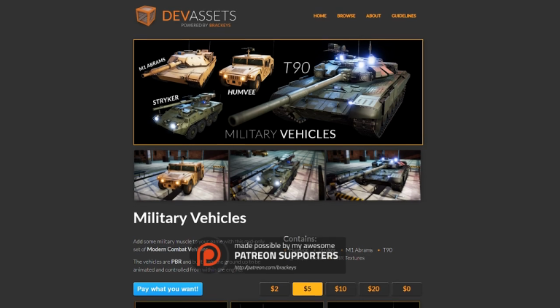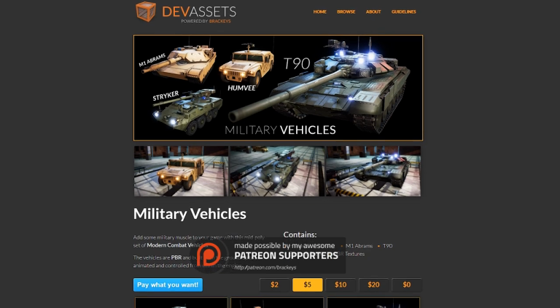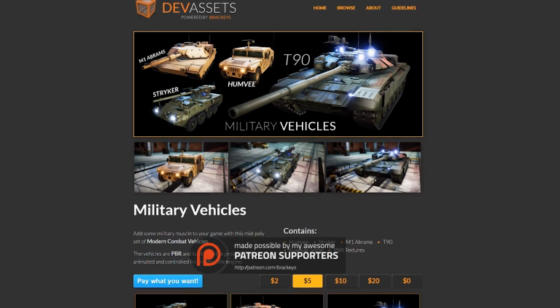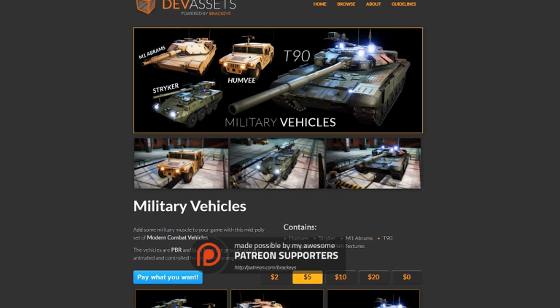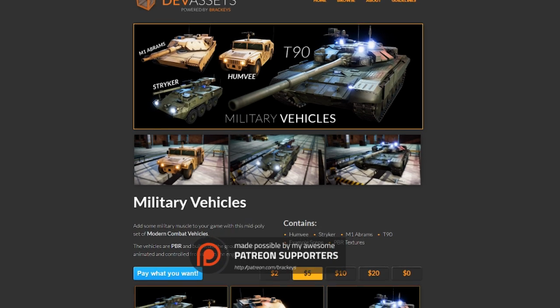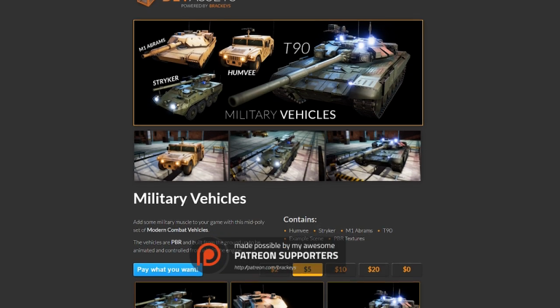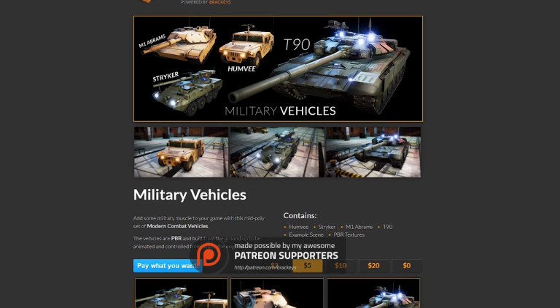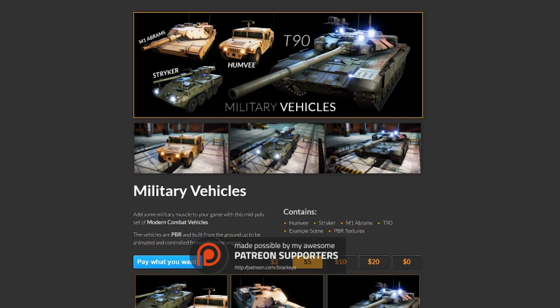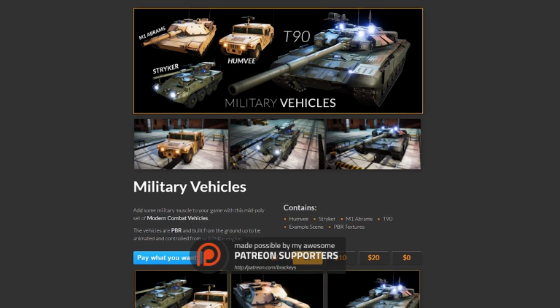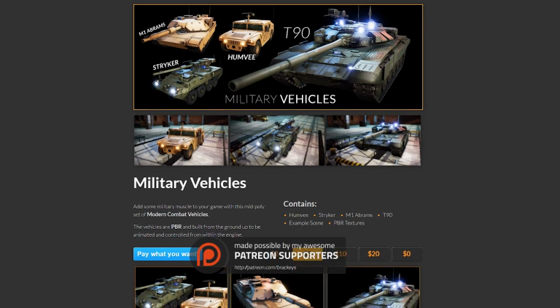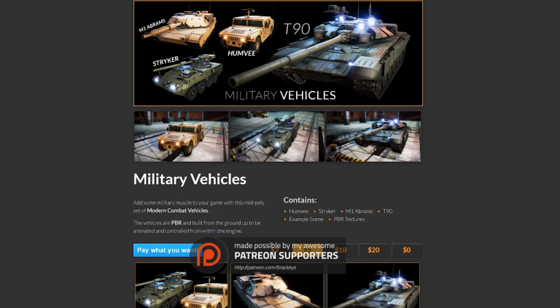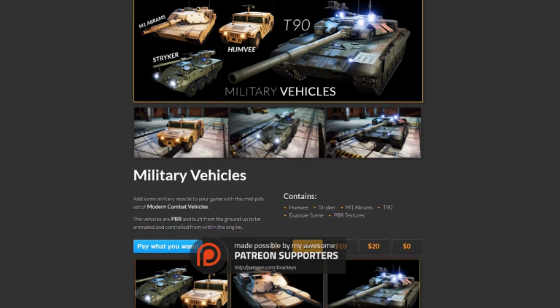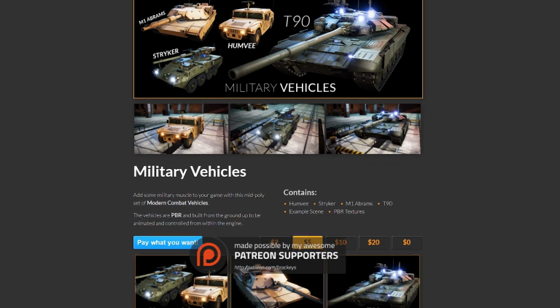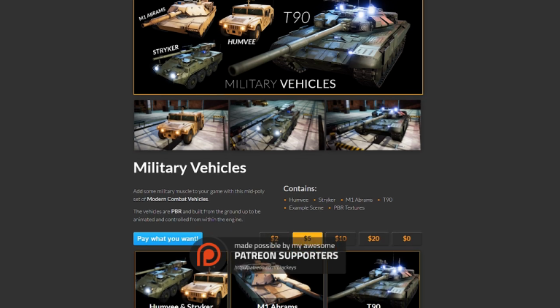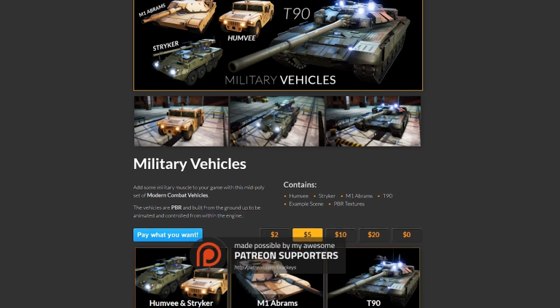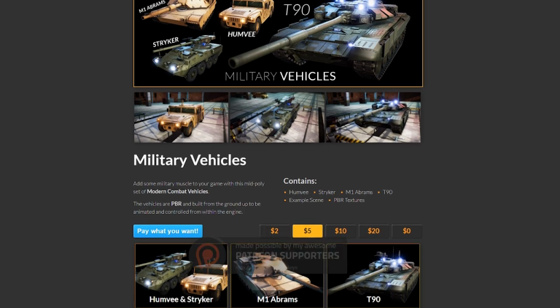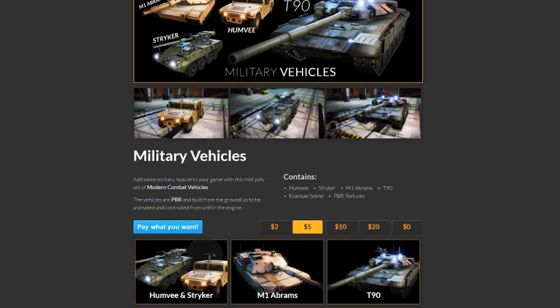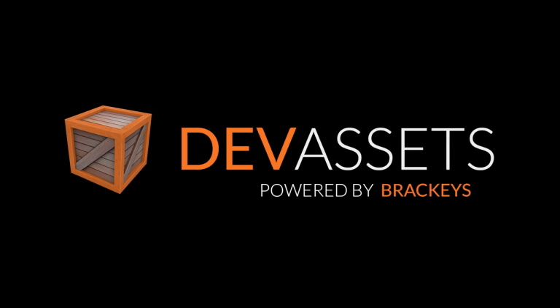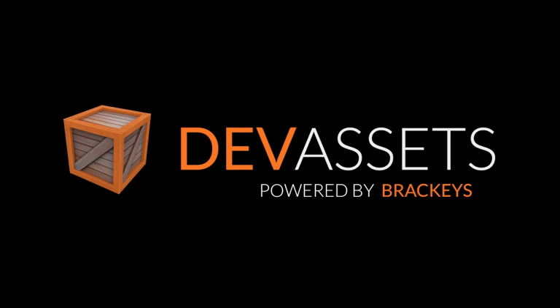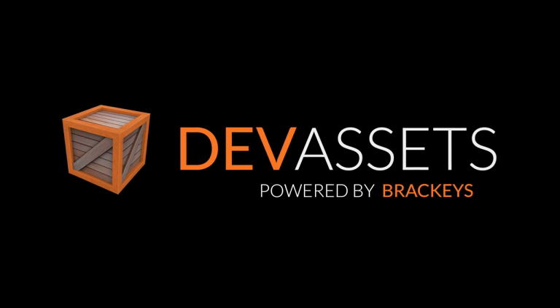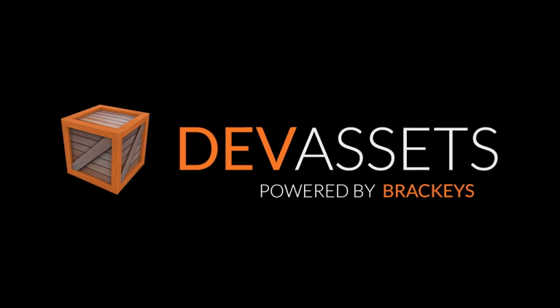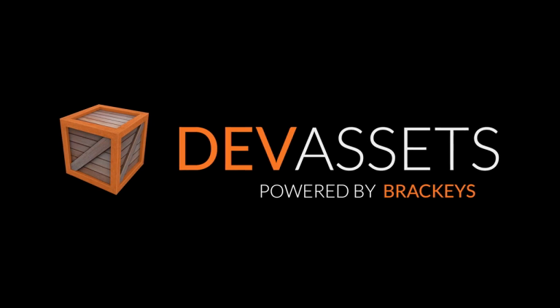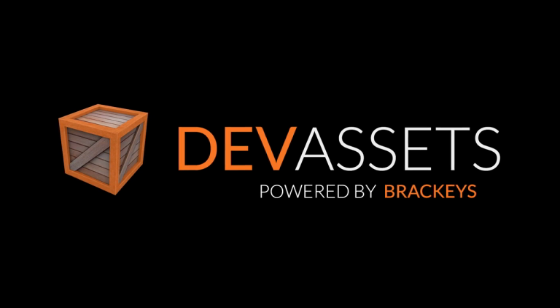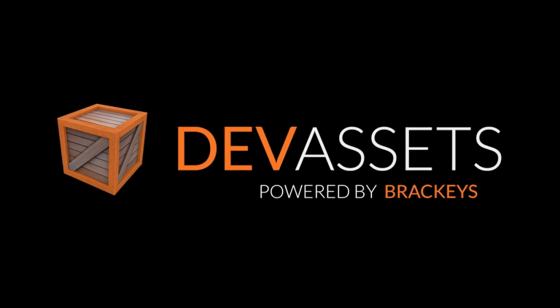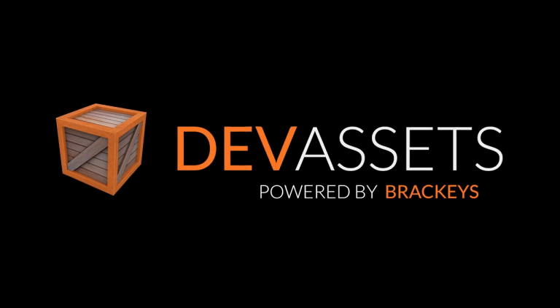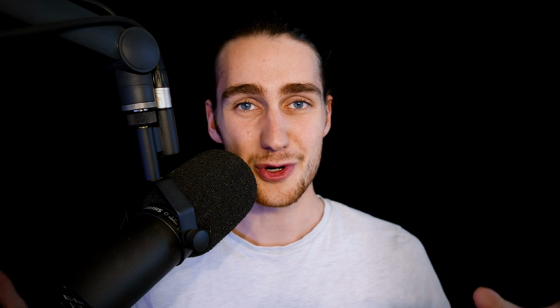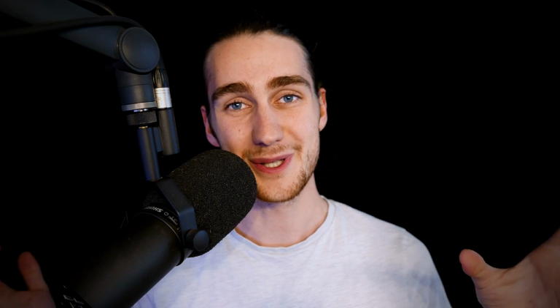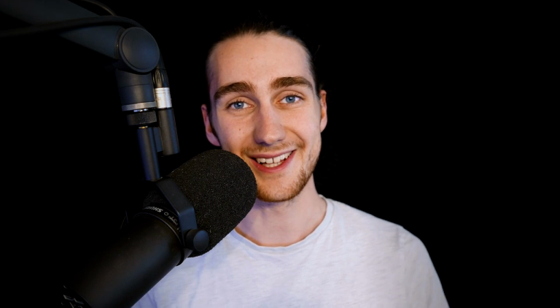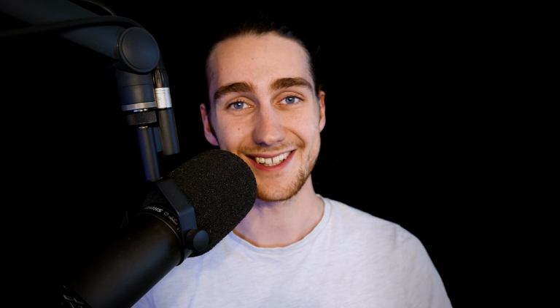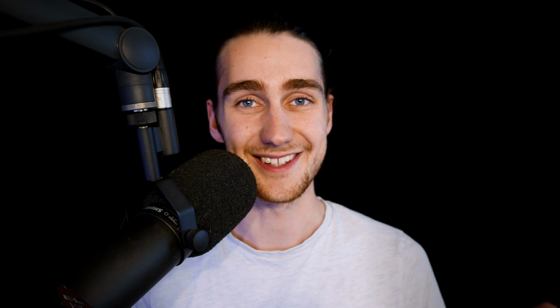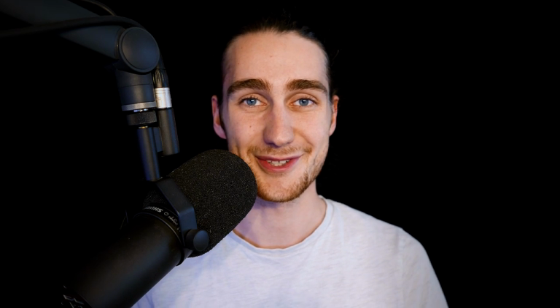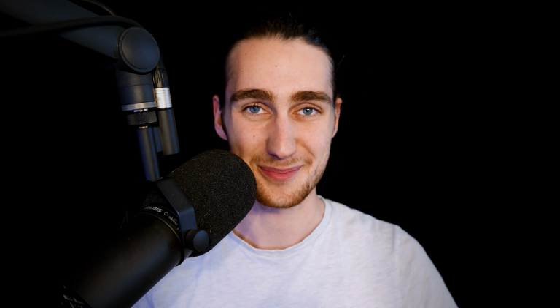As with everything else on the site, the pack is pay-what-you-want. You can download it now by going to devassets.com. There'll of course be a link in the description.